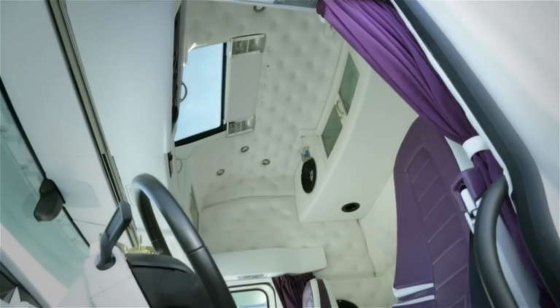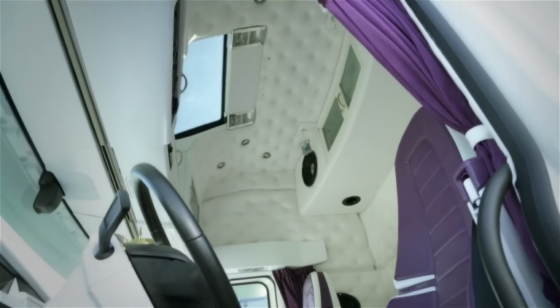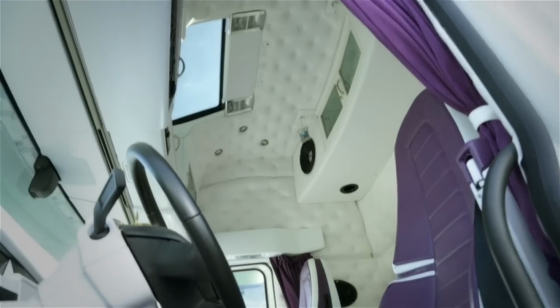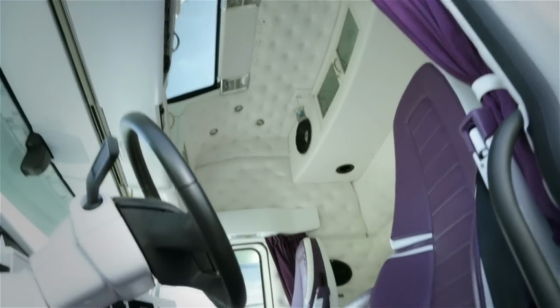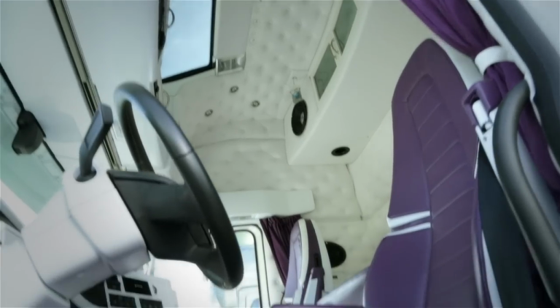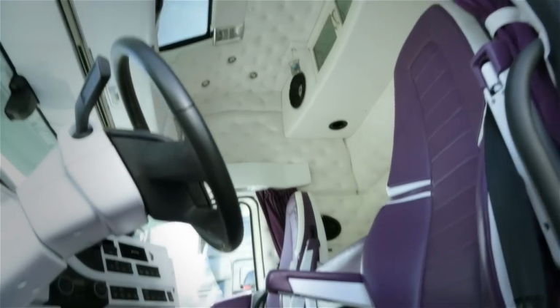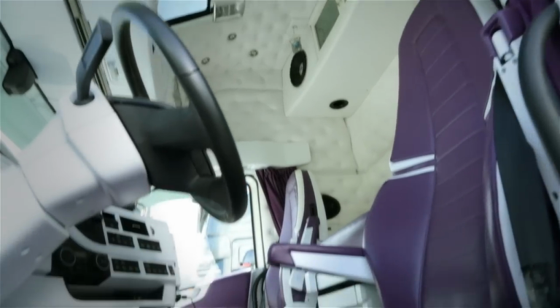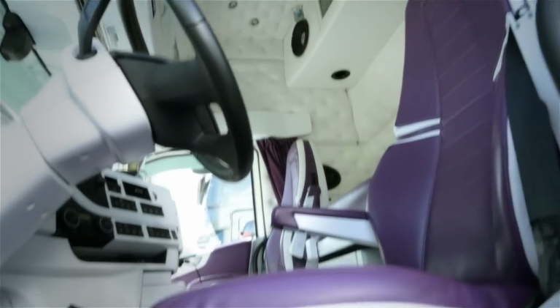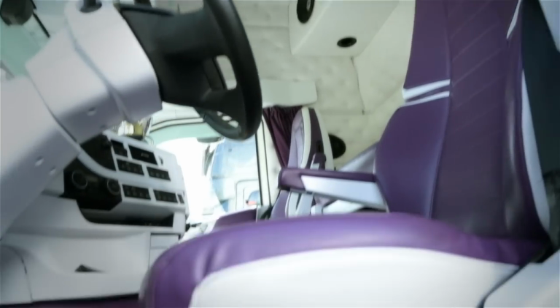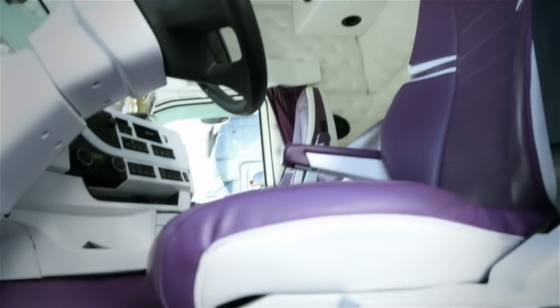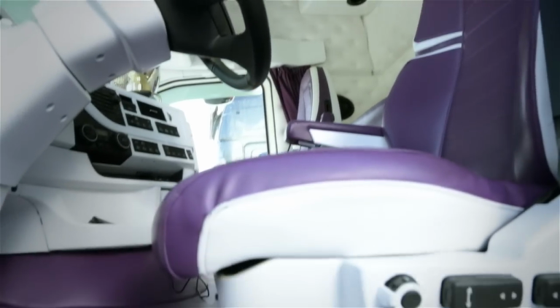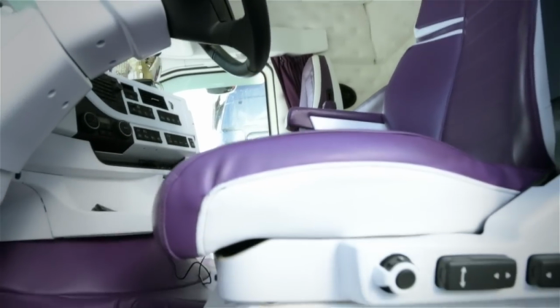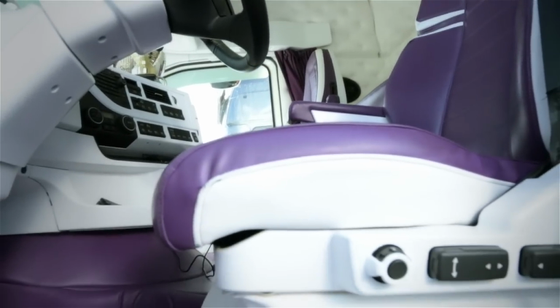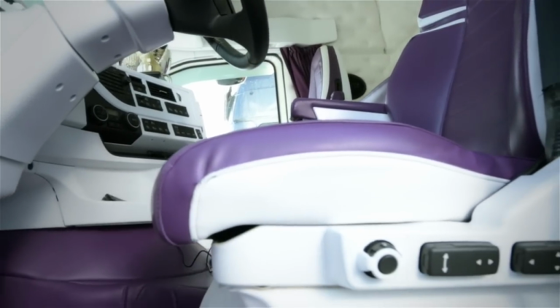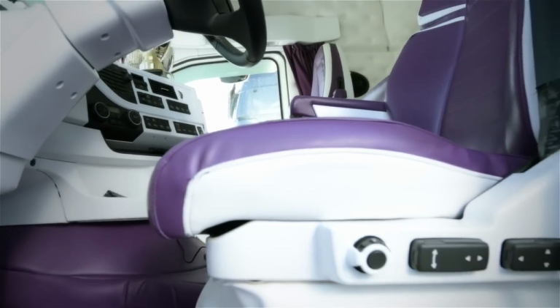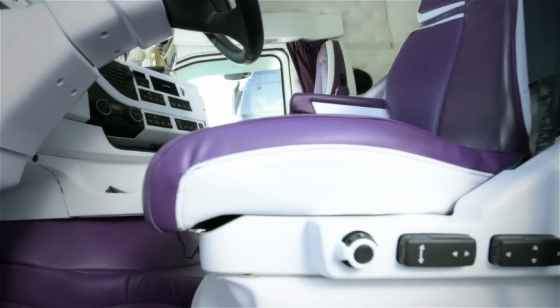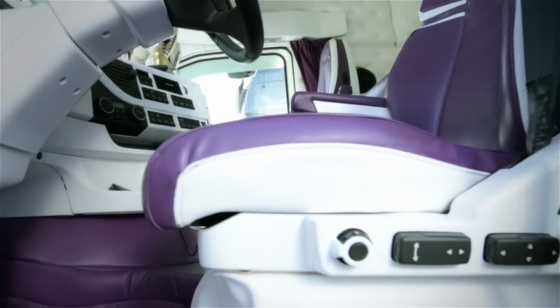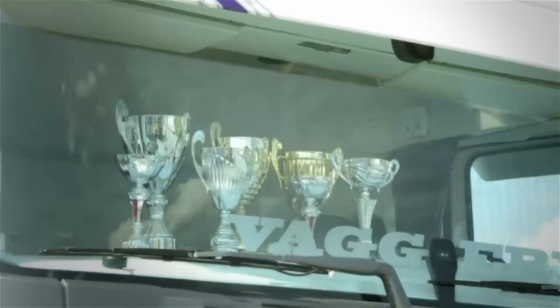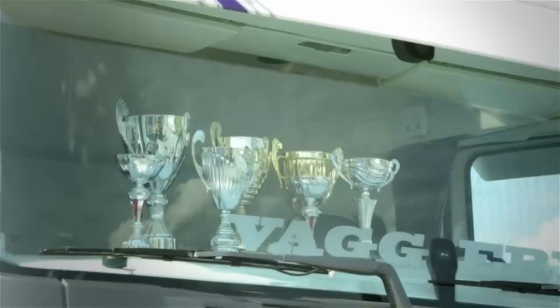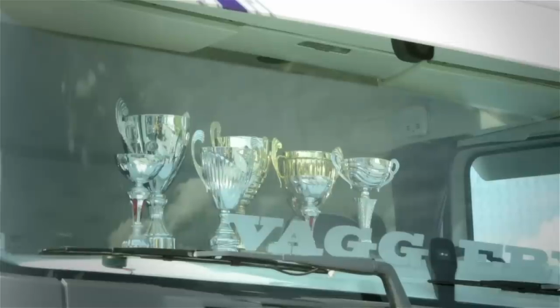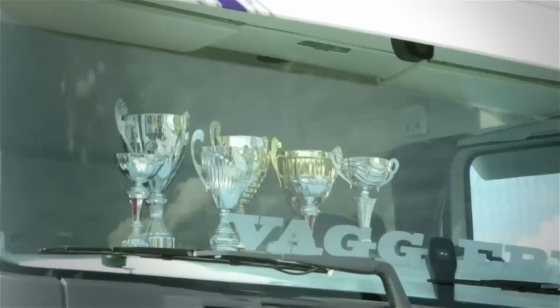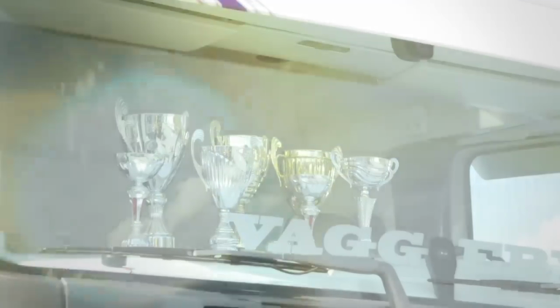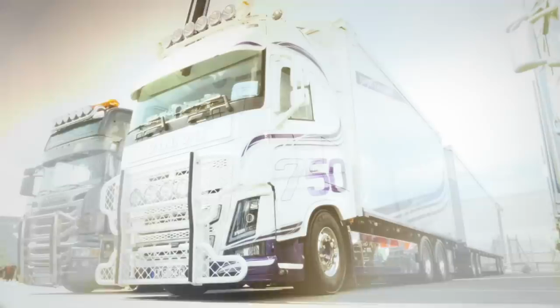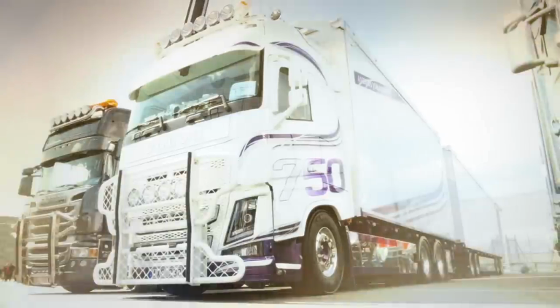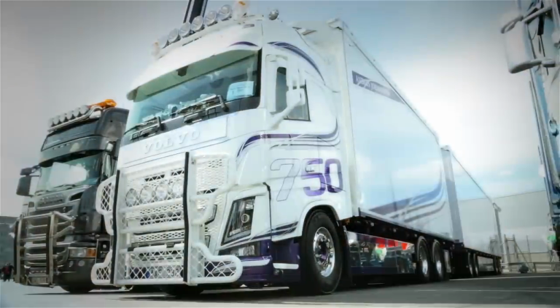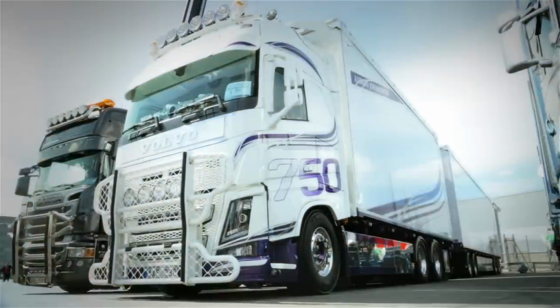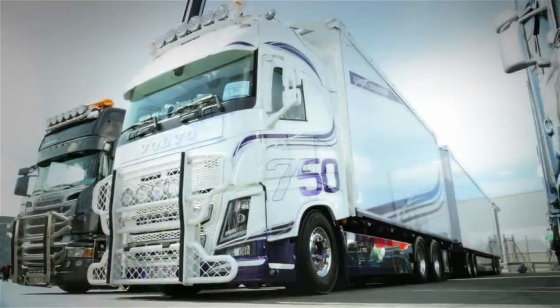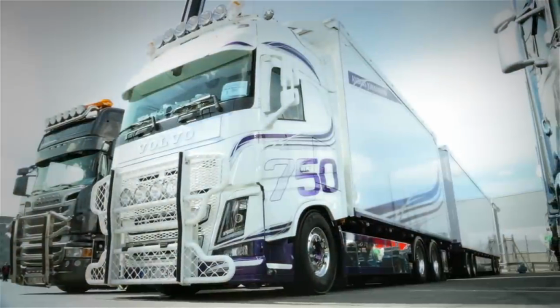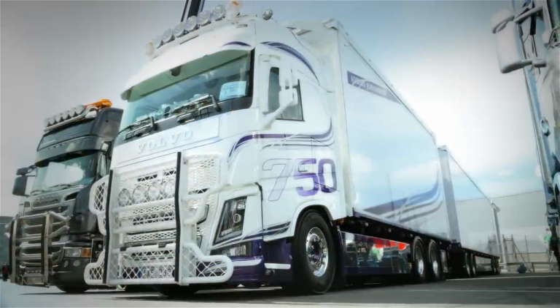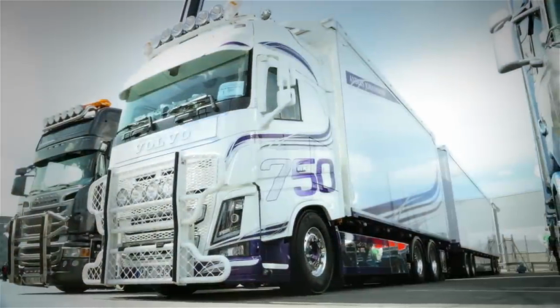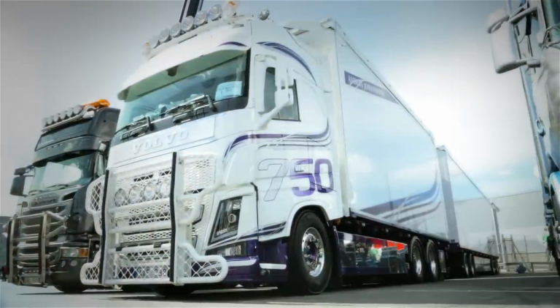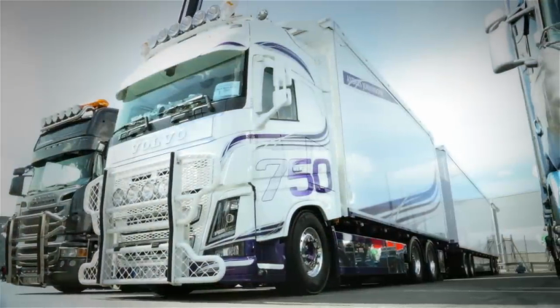To sum up, Anders' truck is definitely not too much, not too little. It's just perfect.